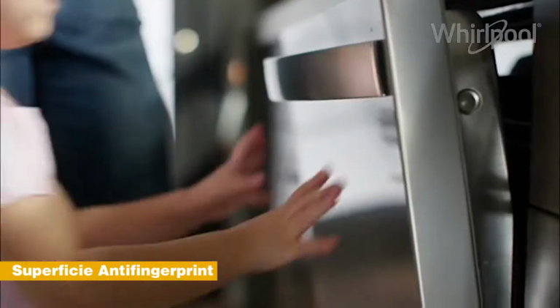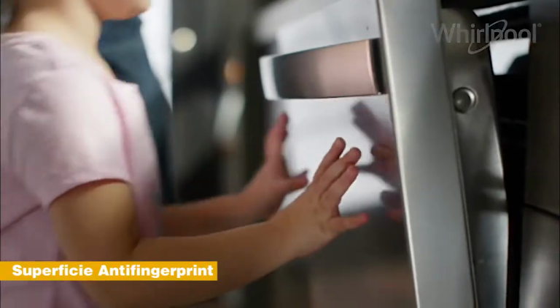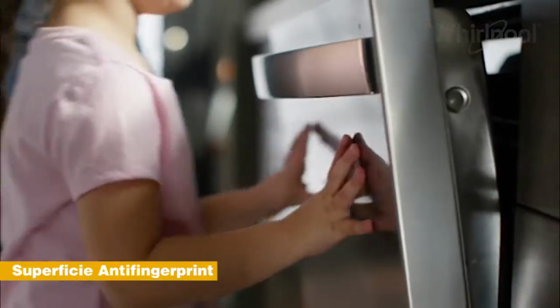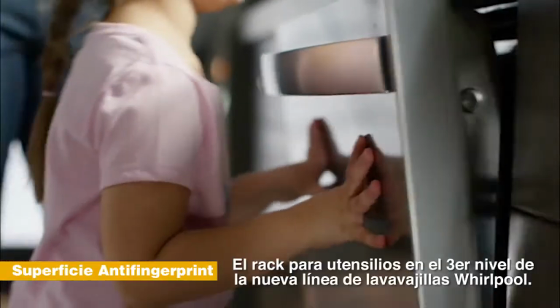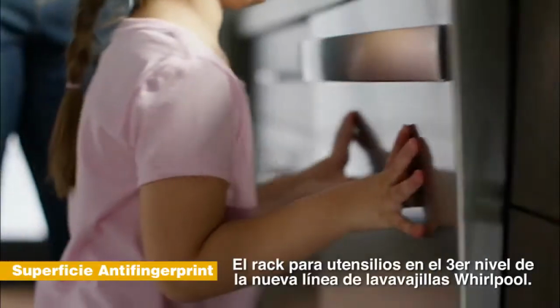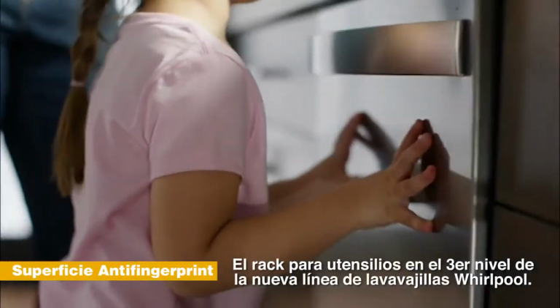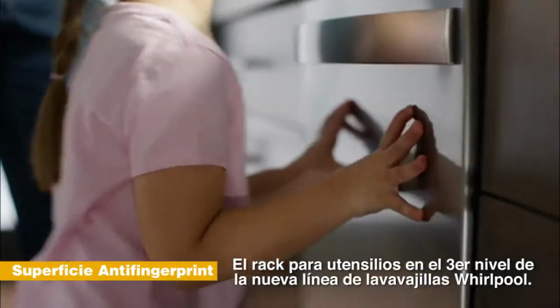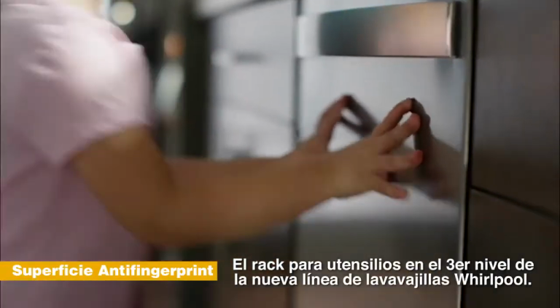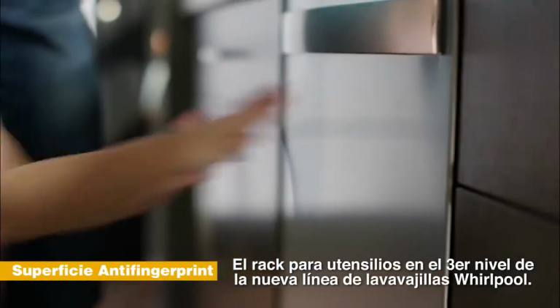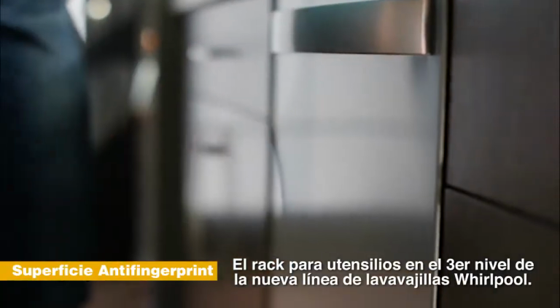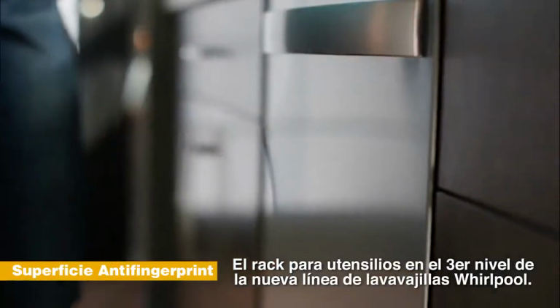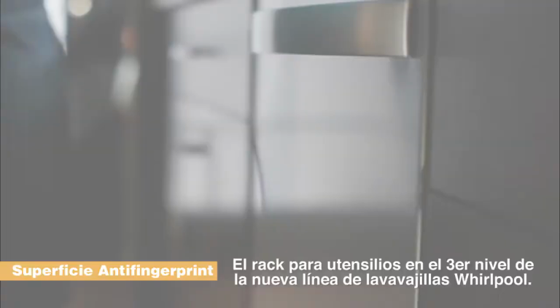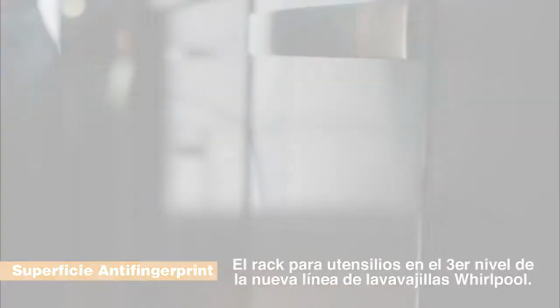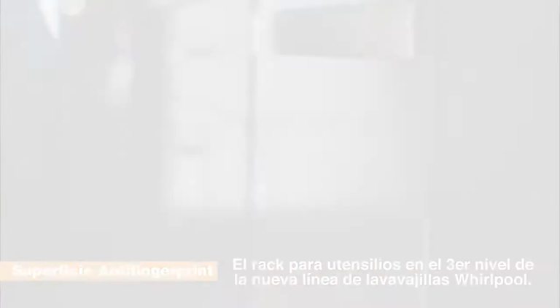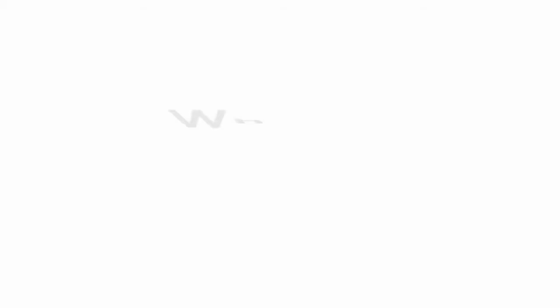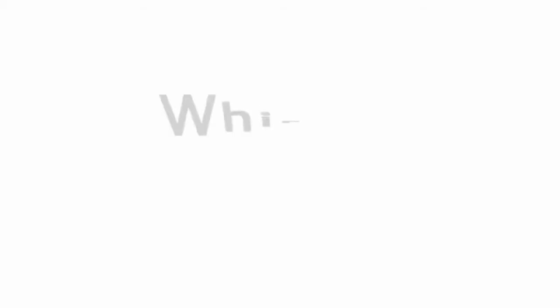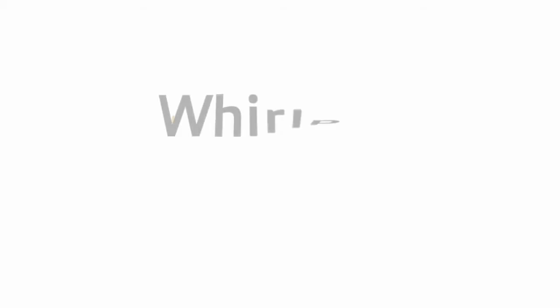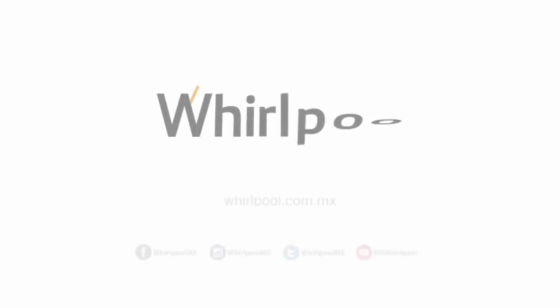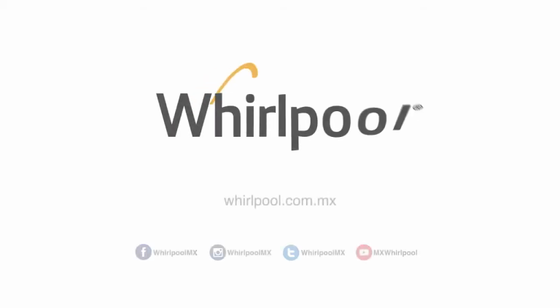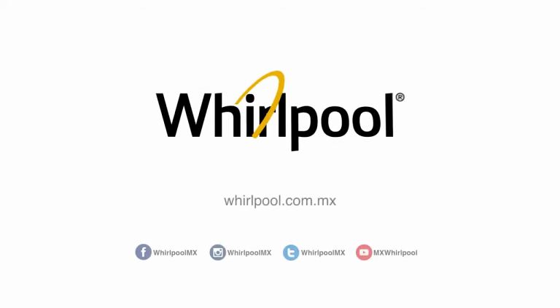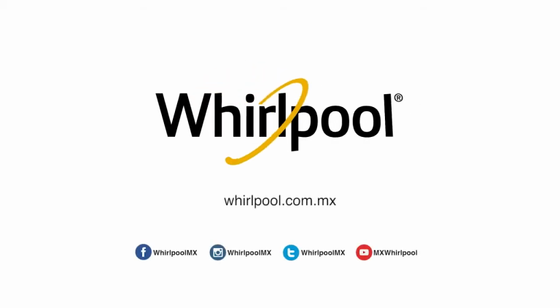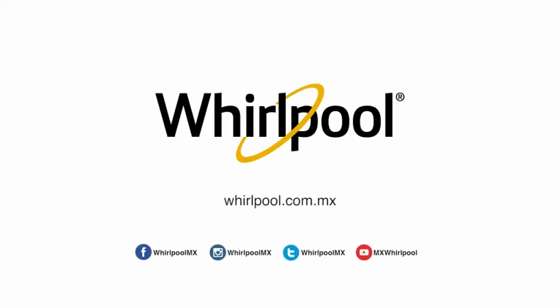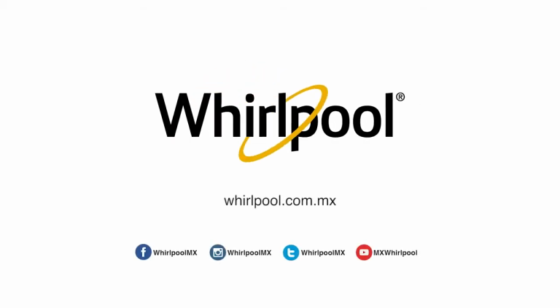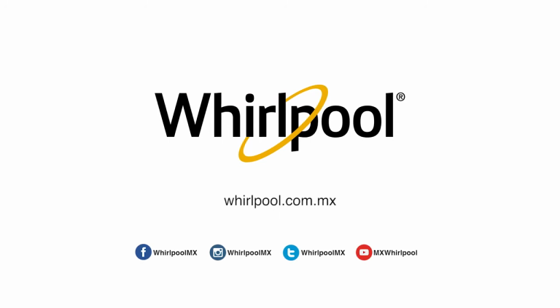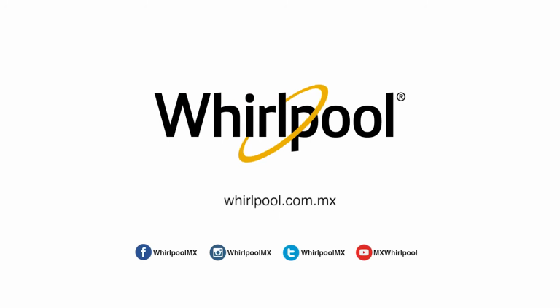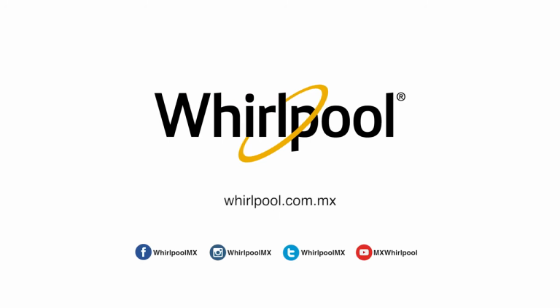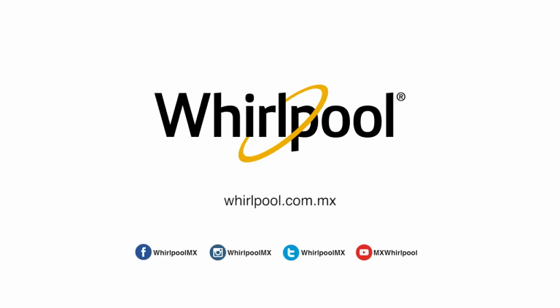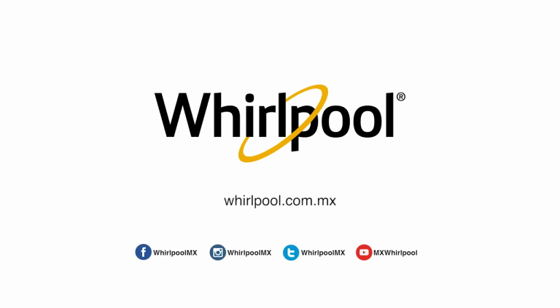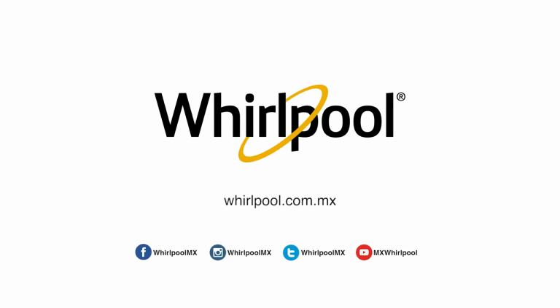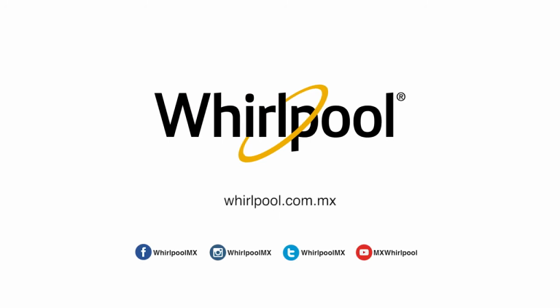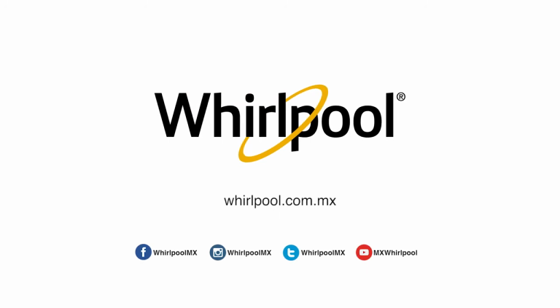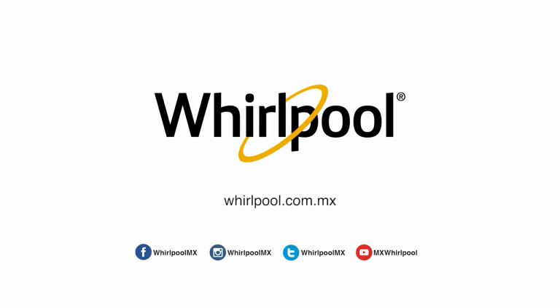The third level rack, from the number one selling appliance brand in the USA.